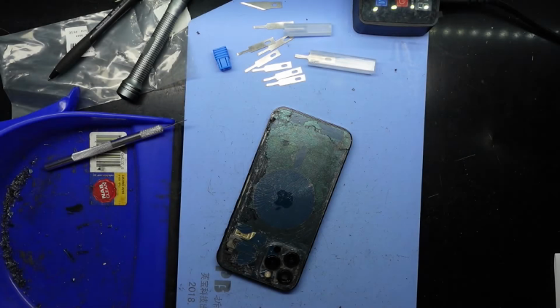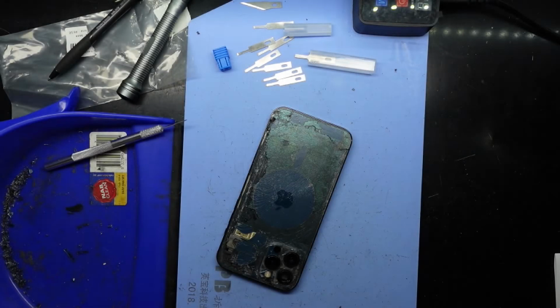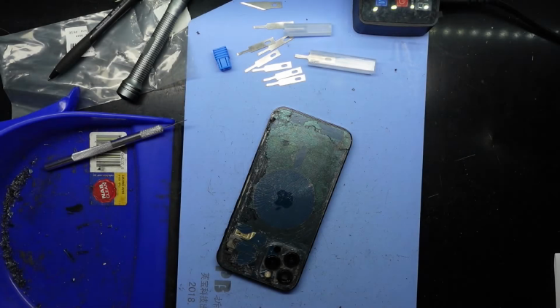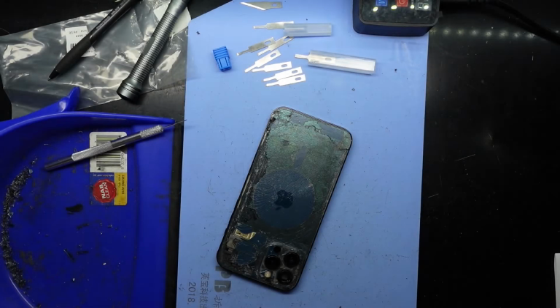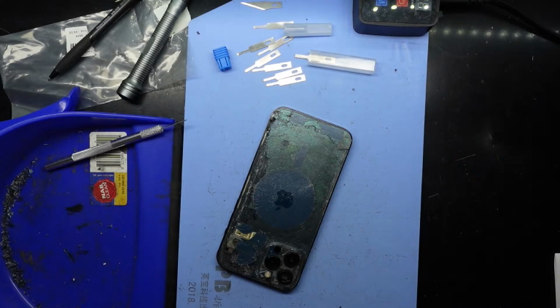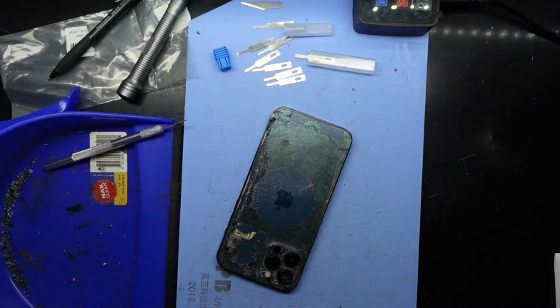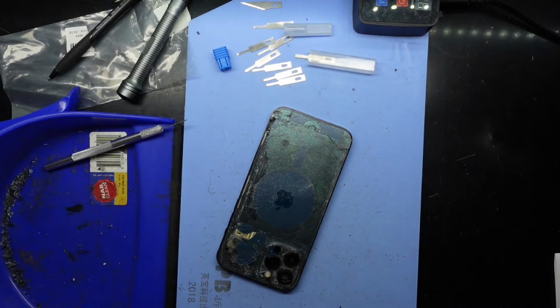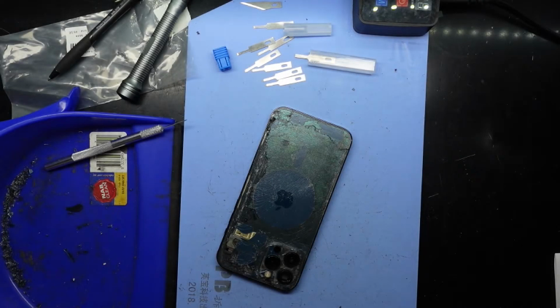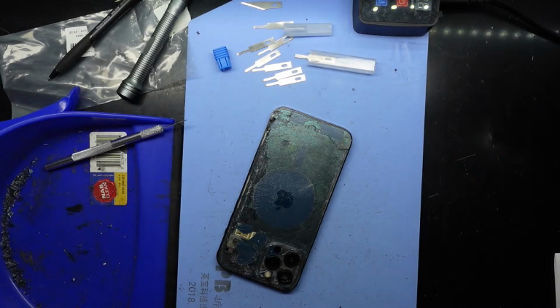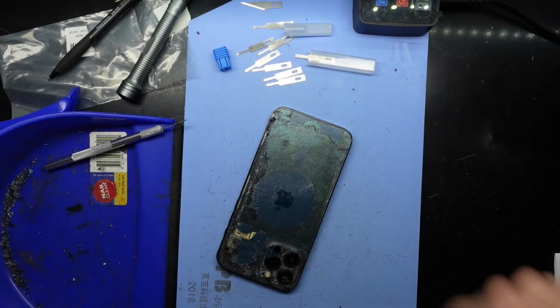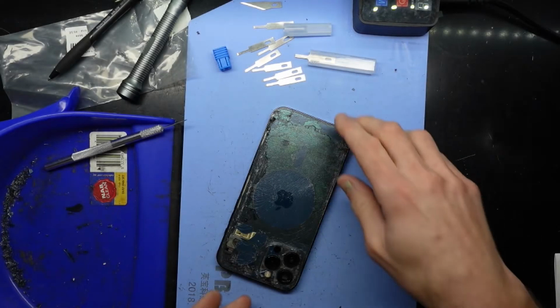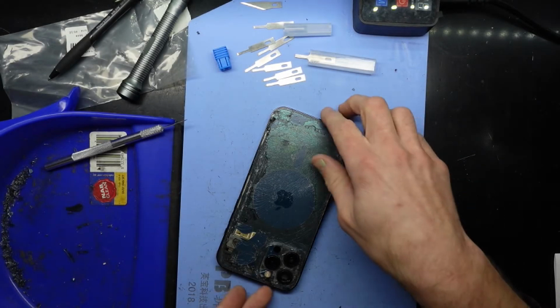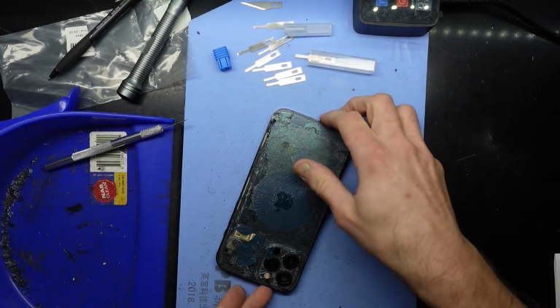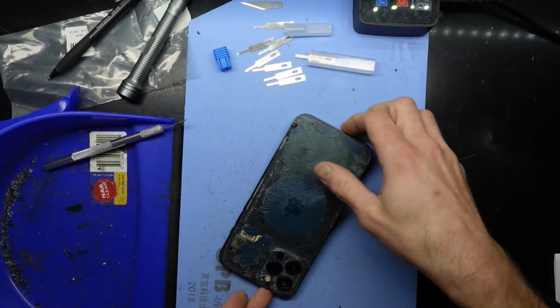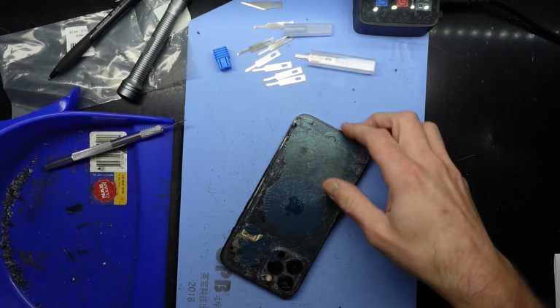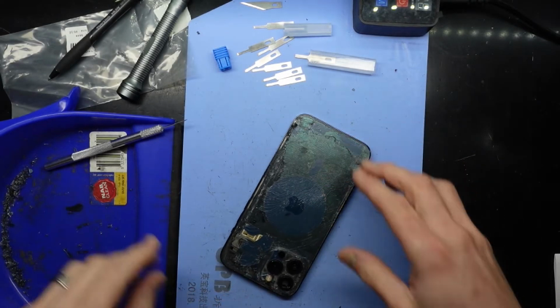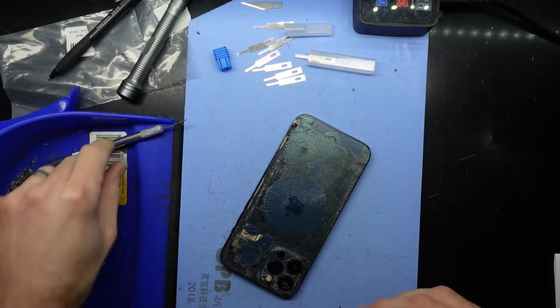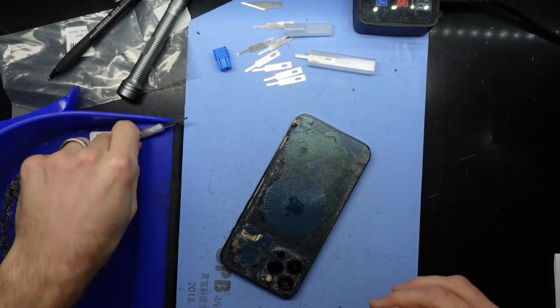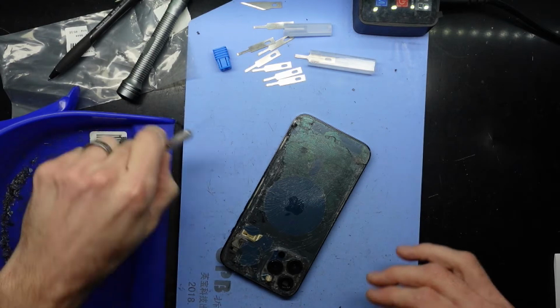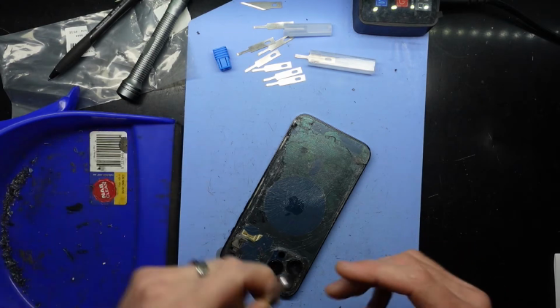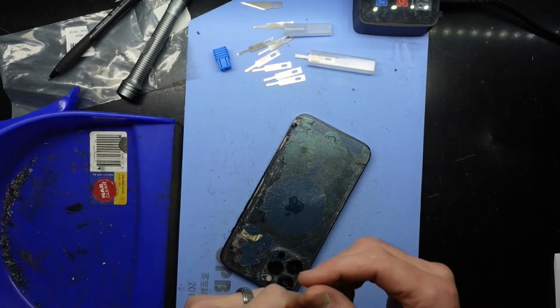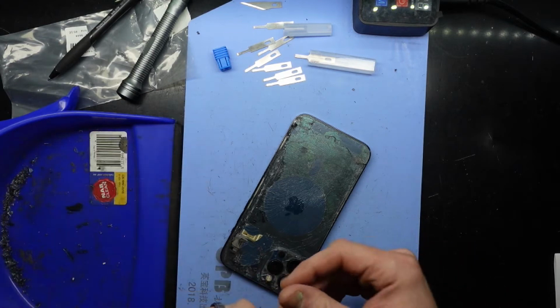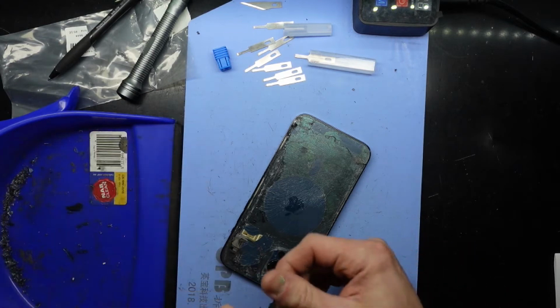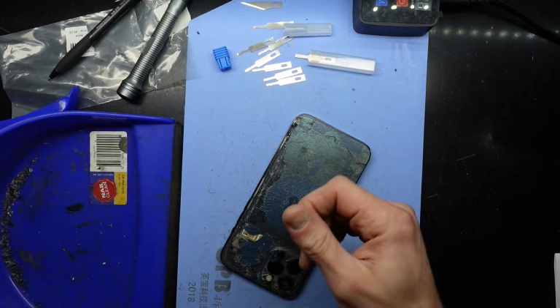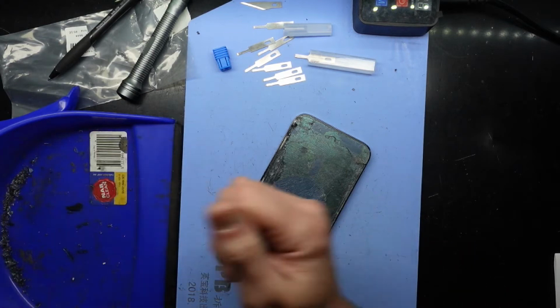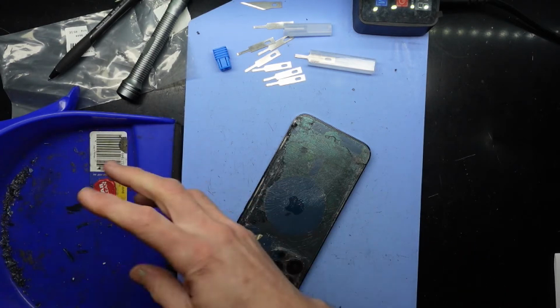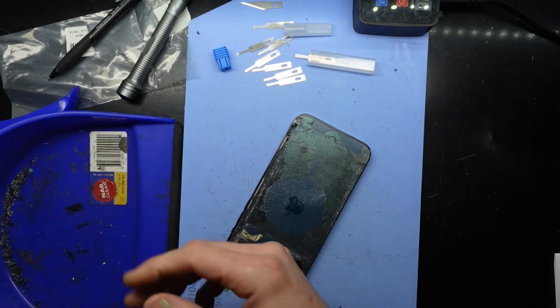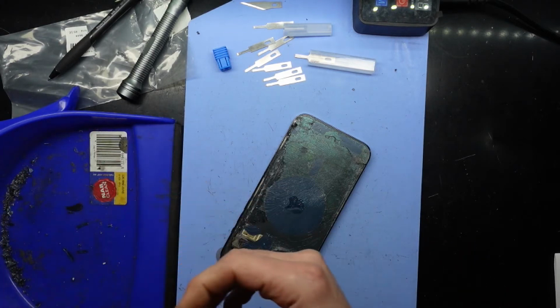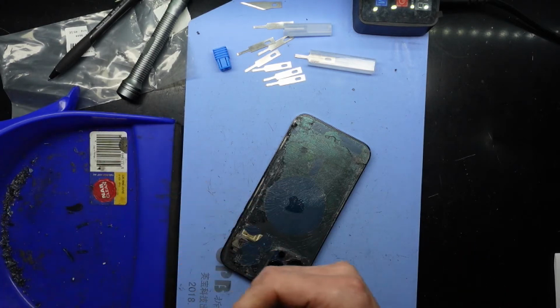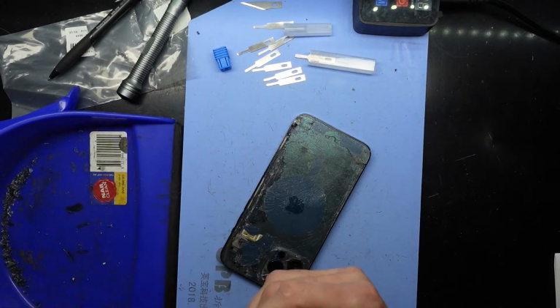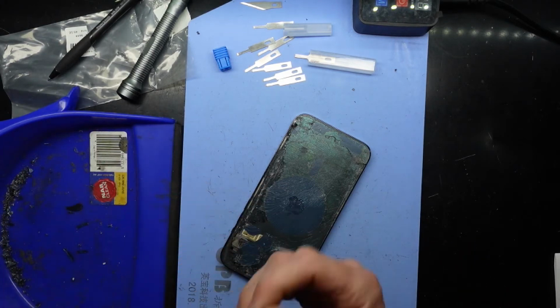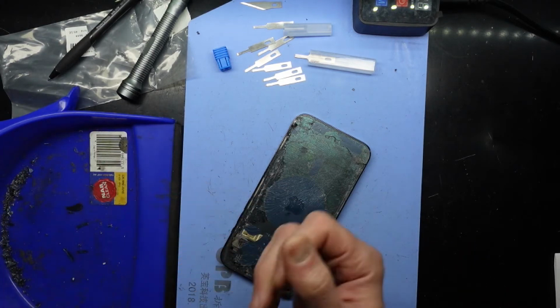G'day! In today's video I'm just talking about a couple of glass removing tools for the iPhone series.